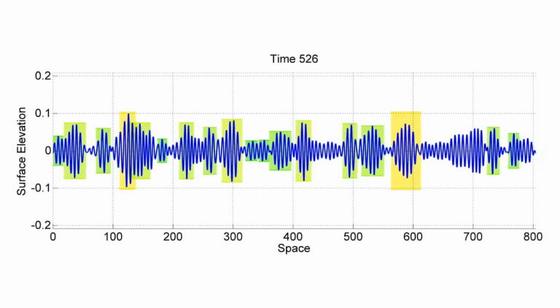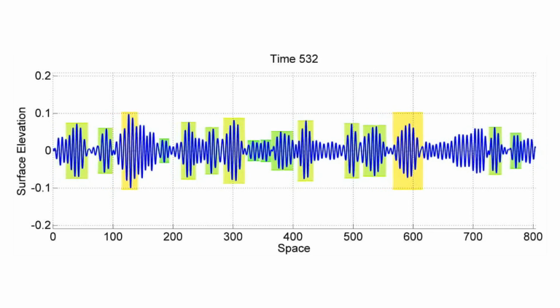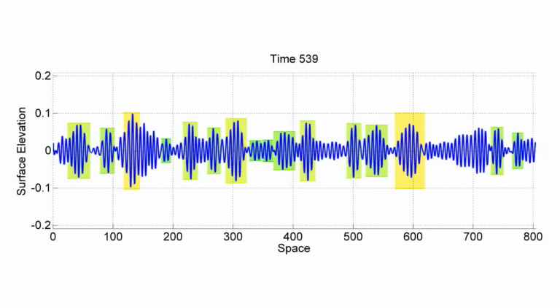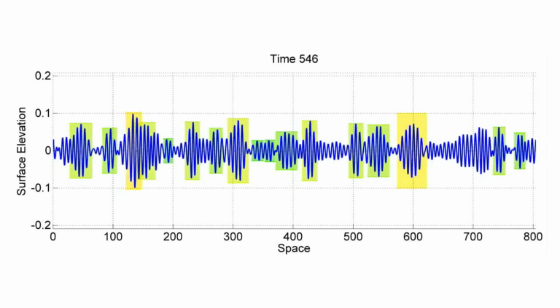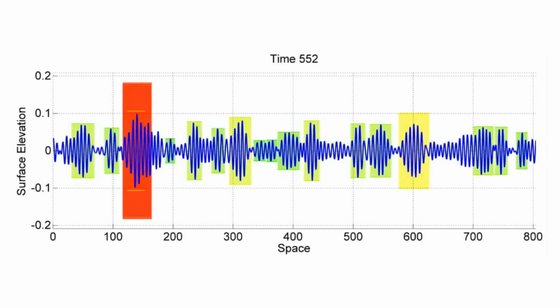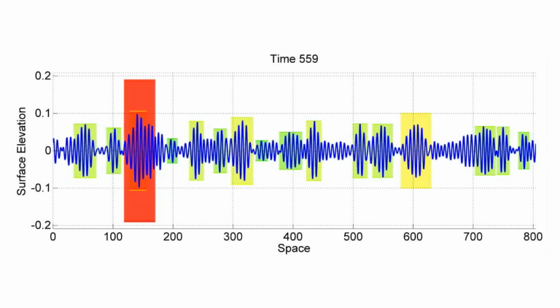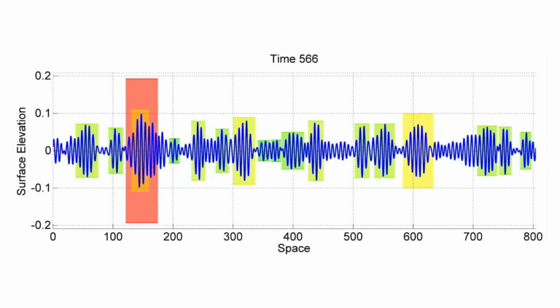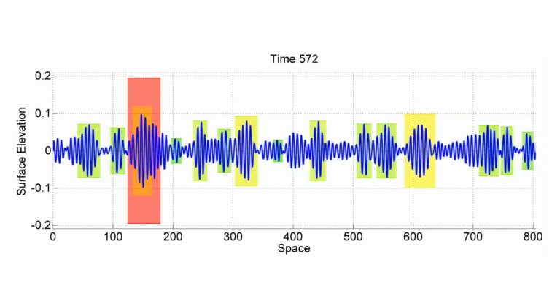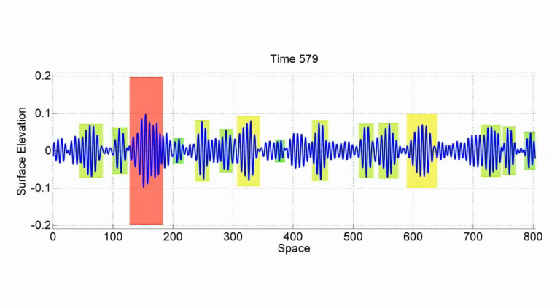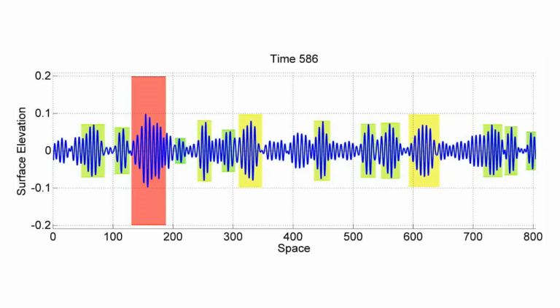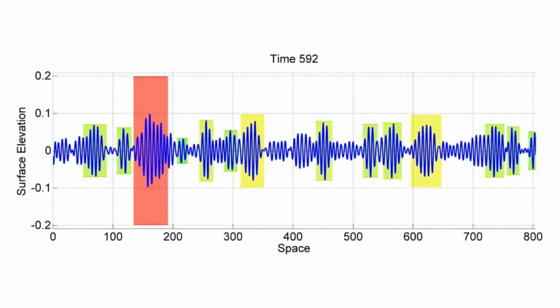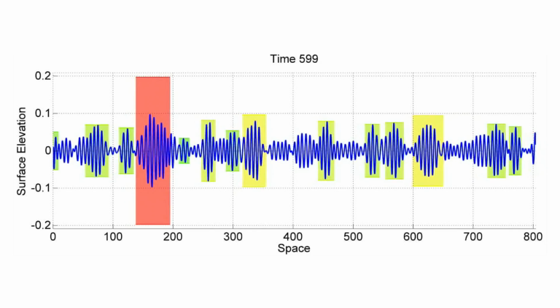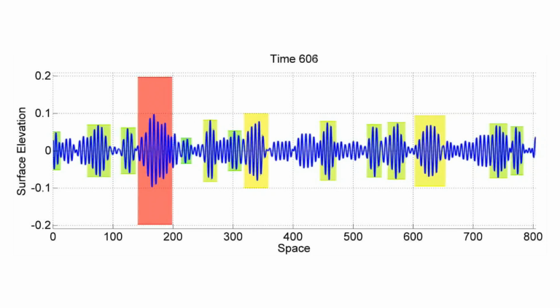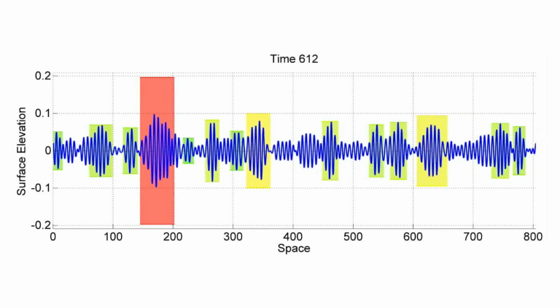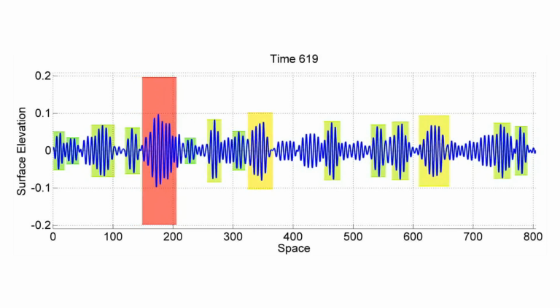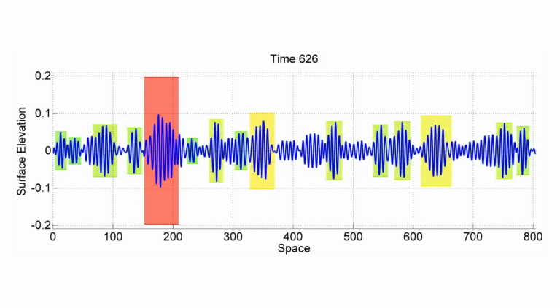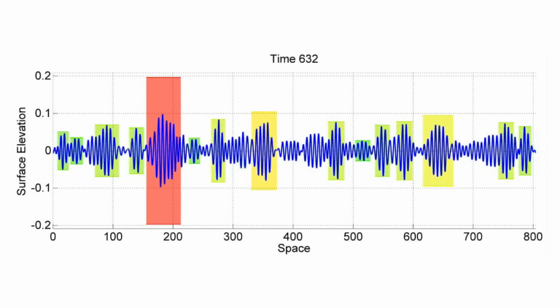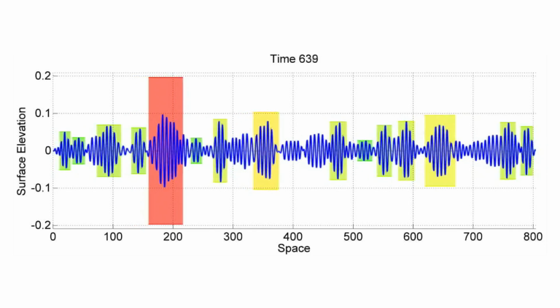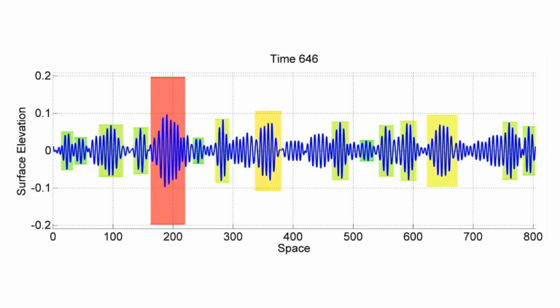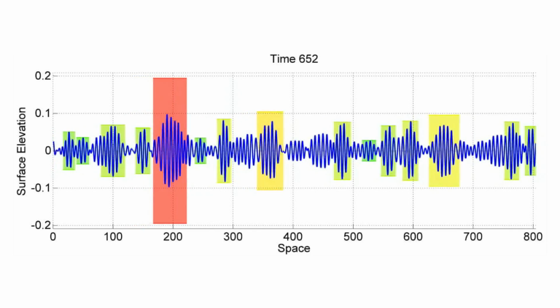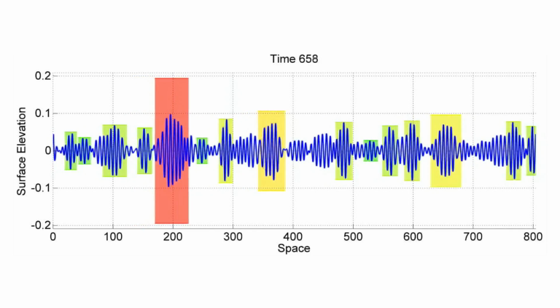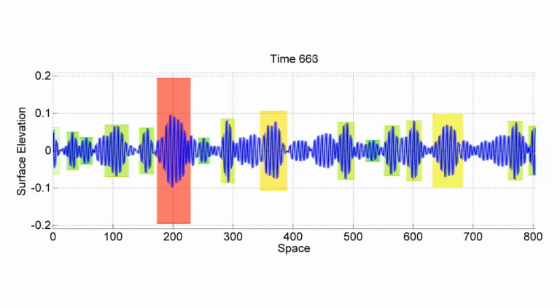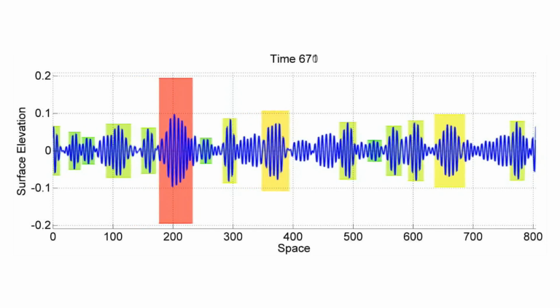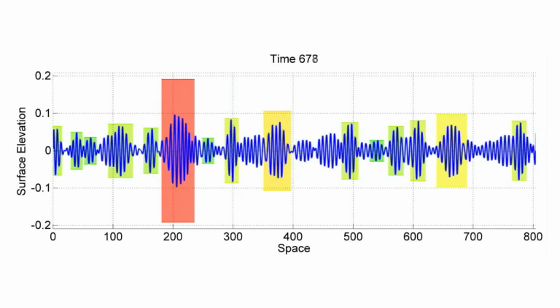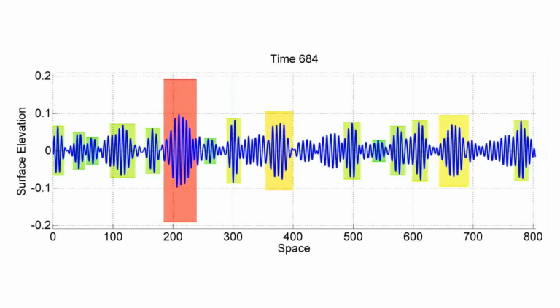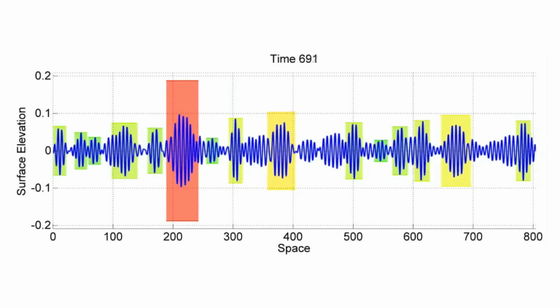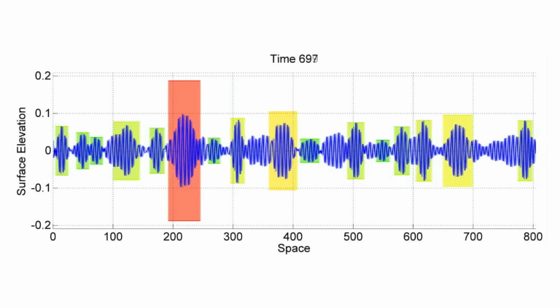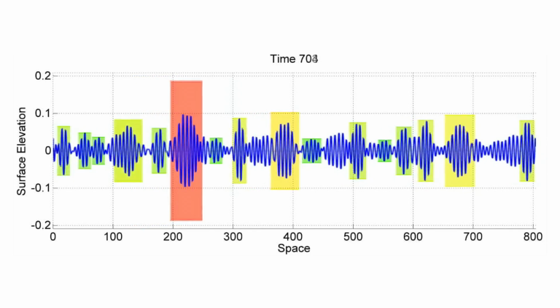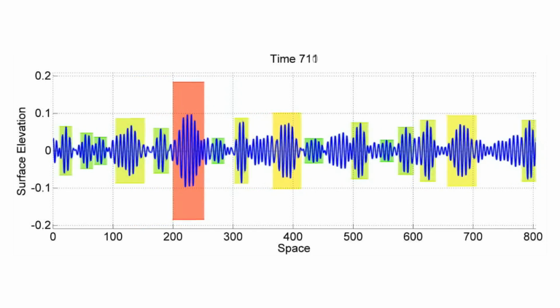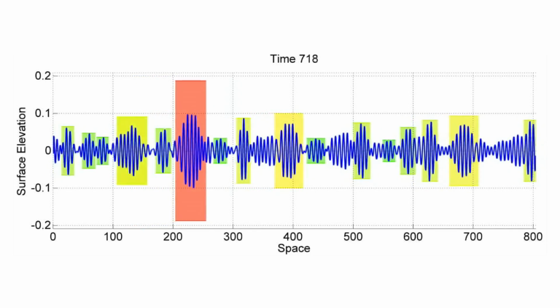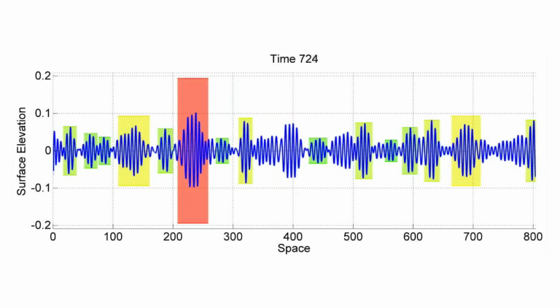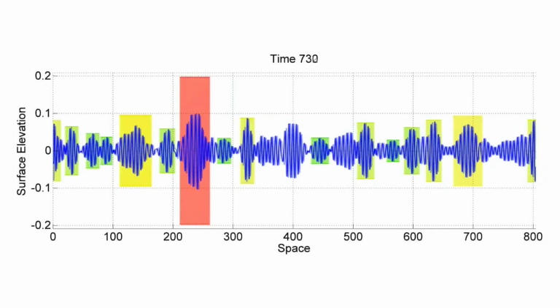In this simulation, the red boxes indicate high probability for an extreme event in the future. Green is a very low probability and yellow is moderate.